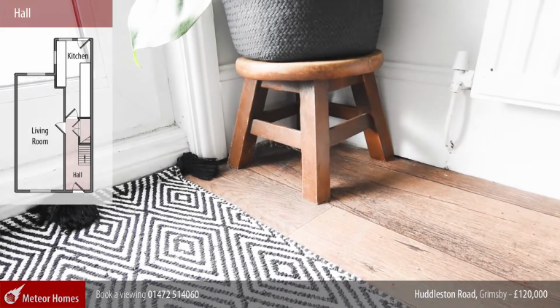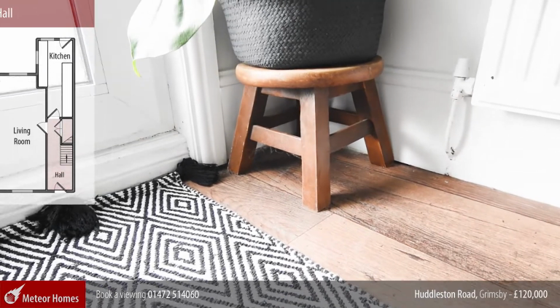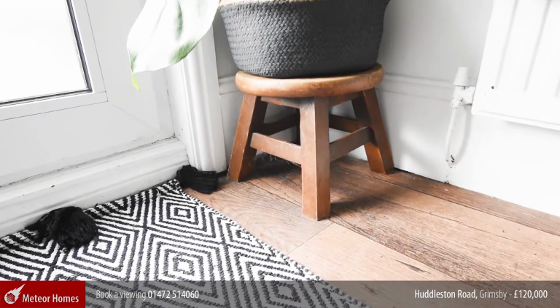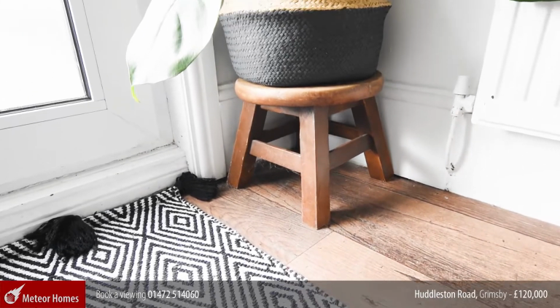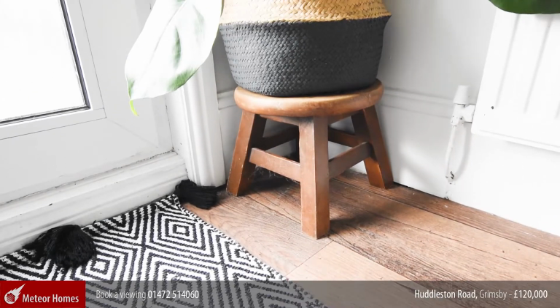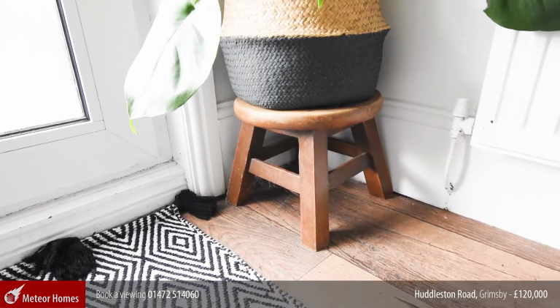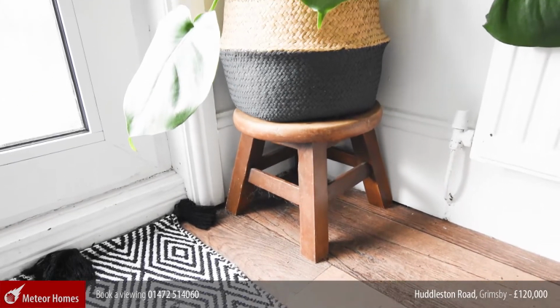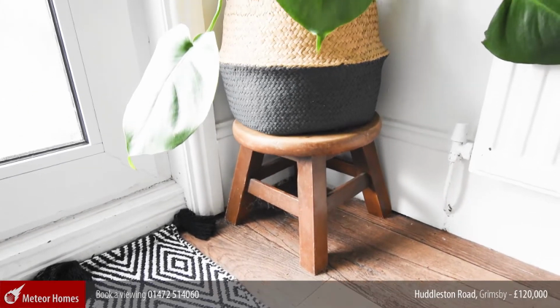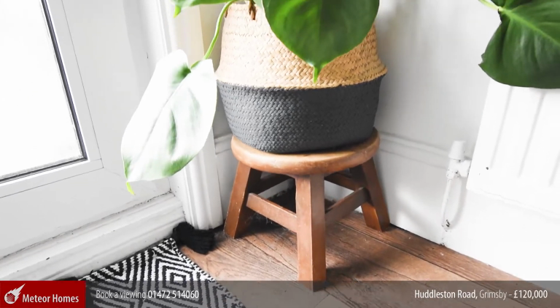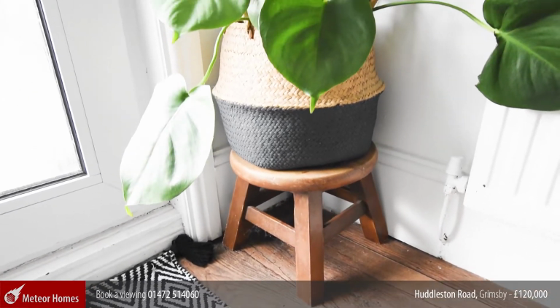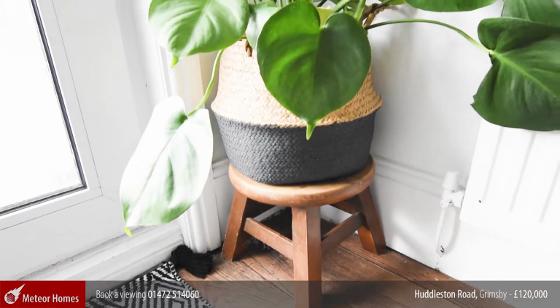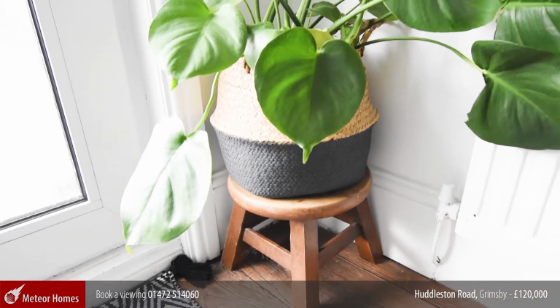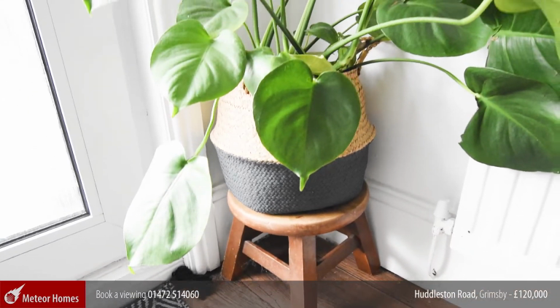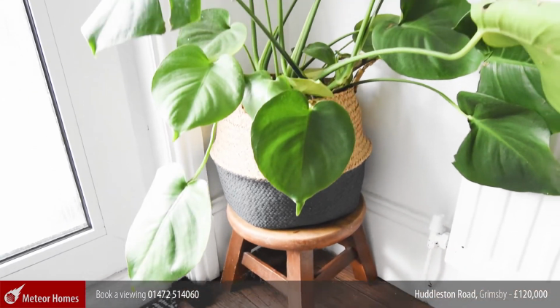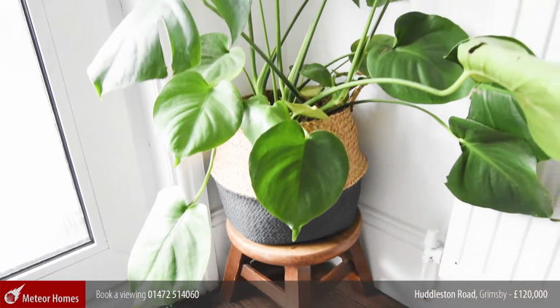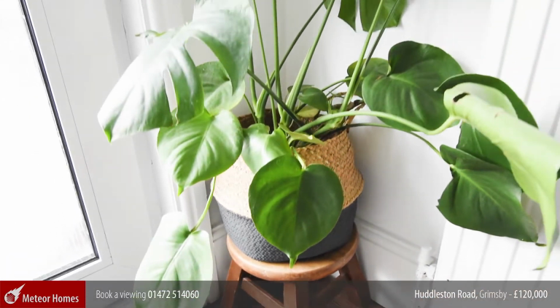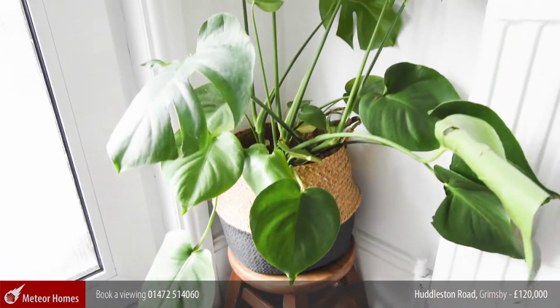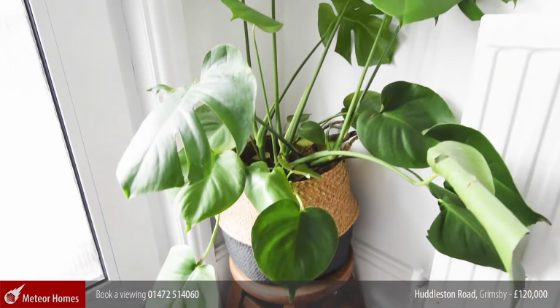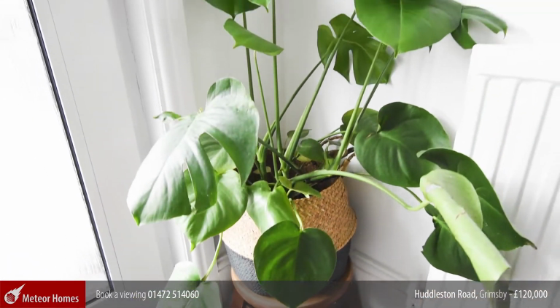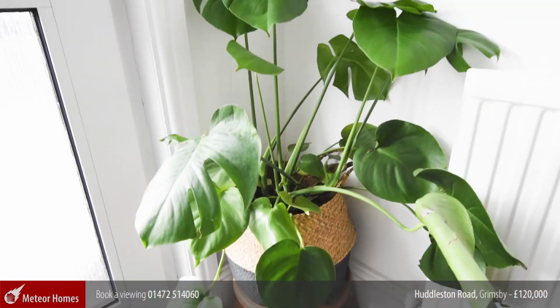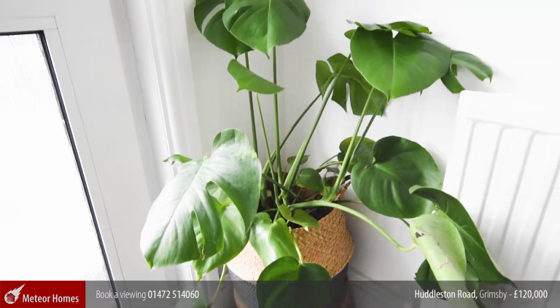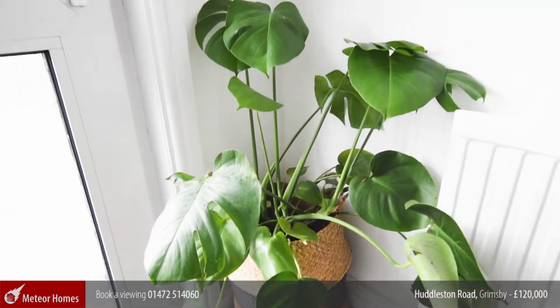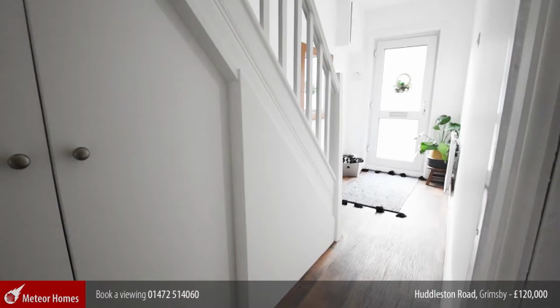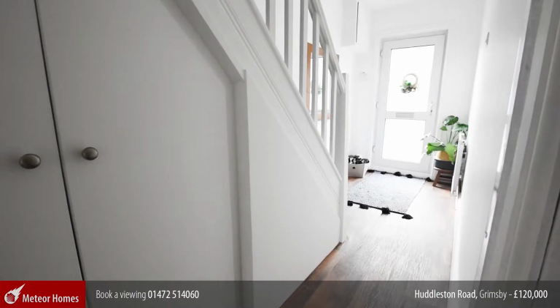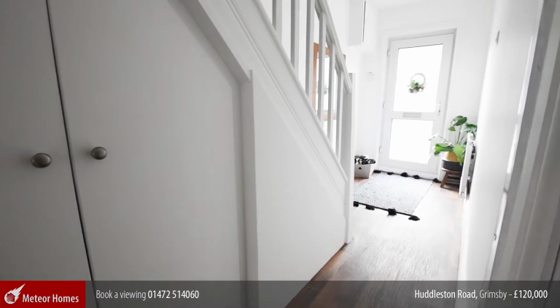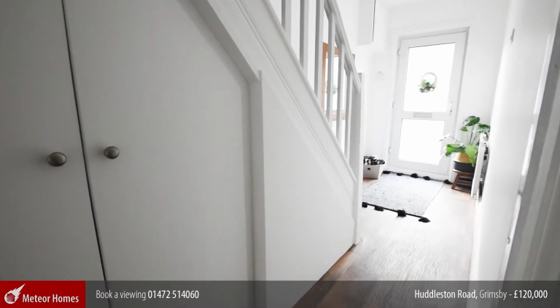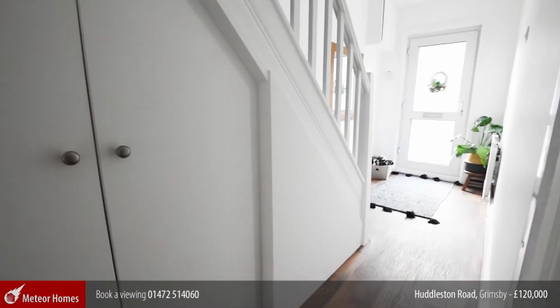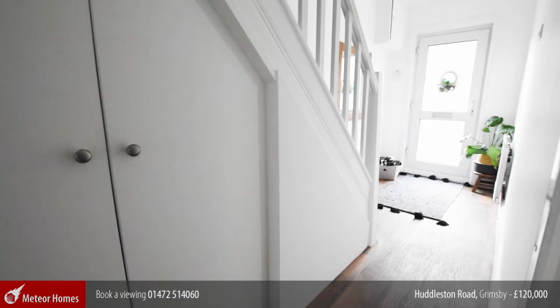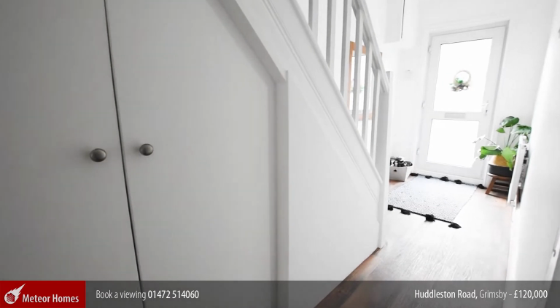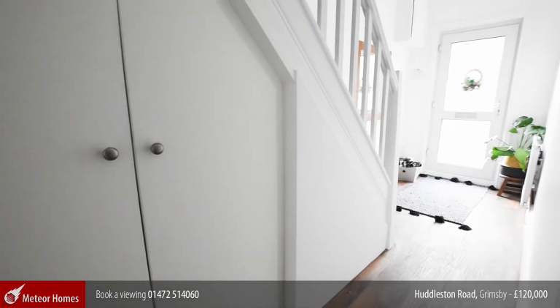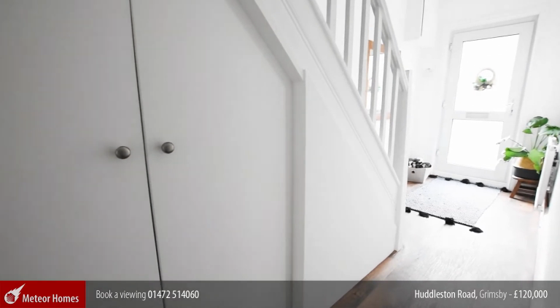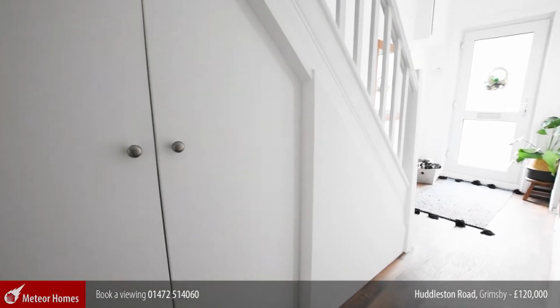Our journey starts in this light and airy hallway with a handy storage cupboard underneath the stairs.